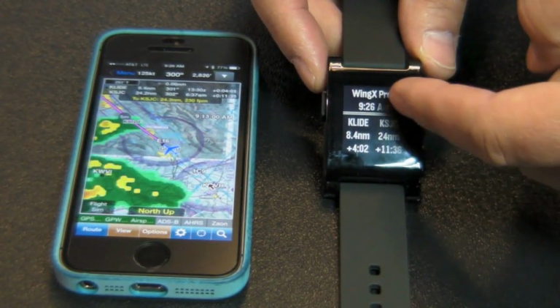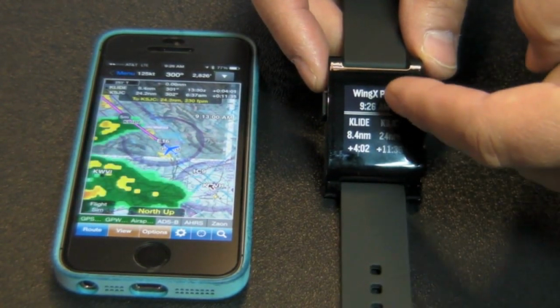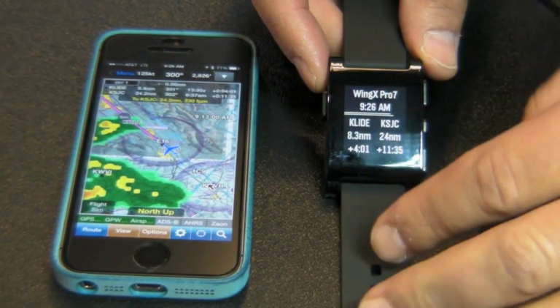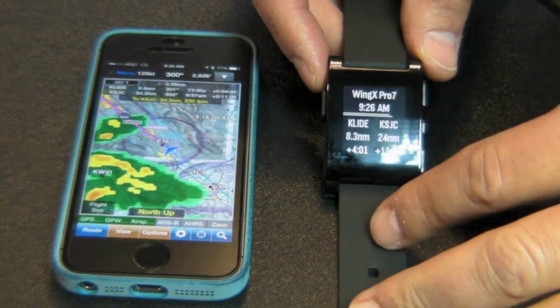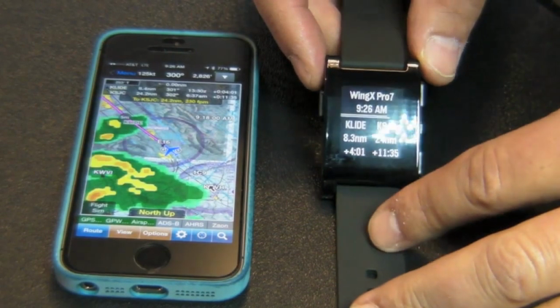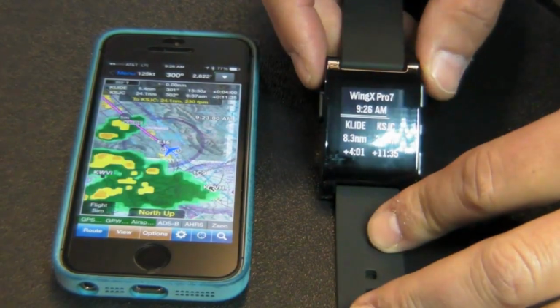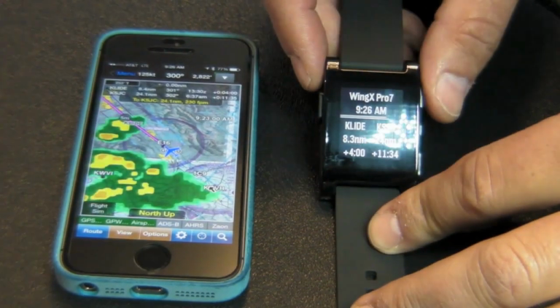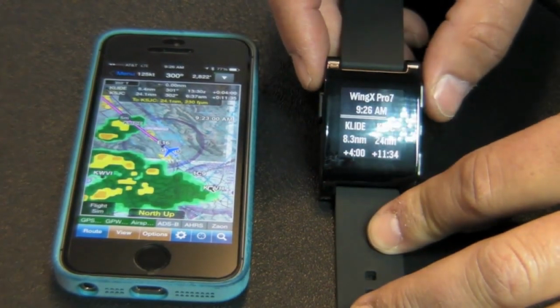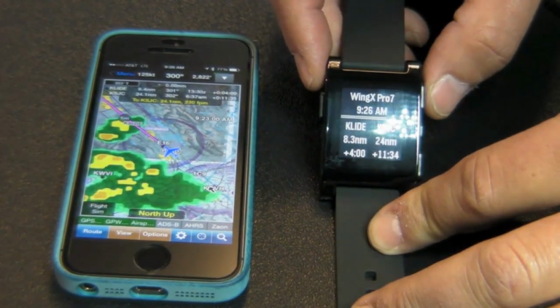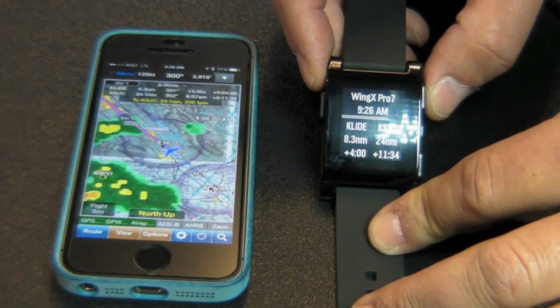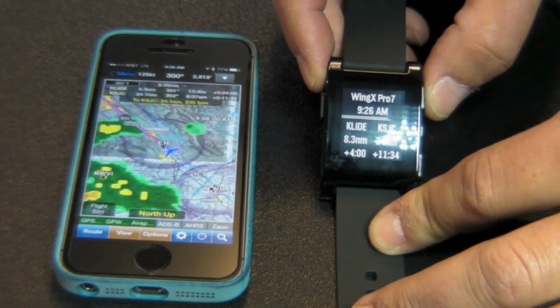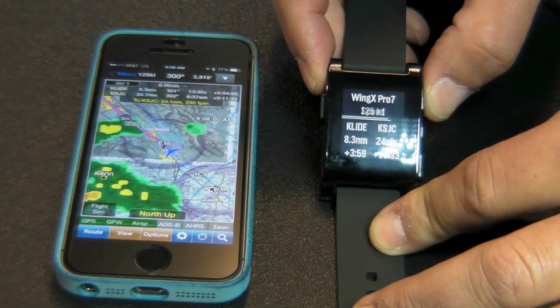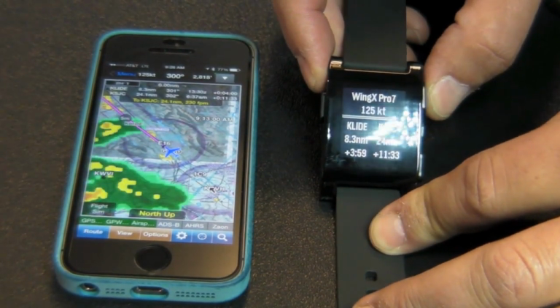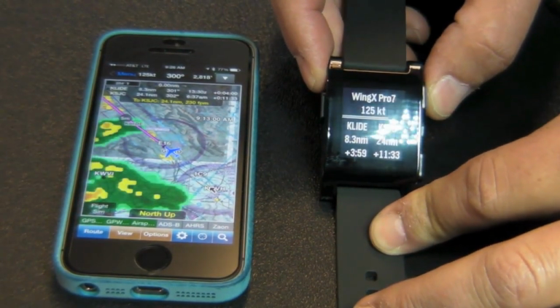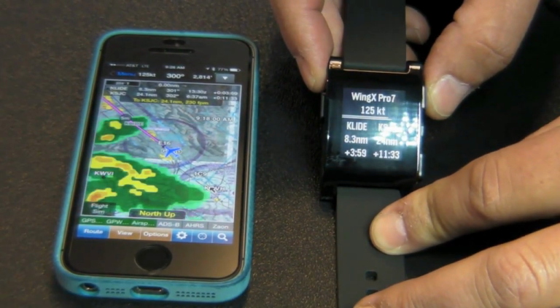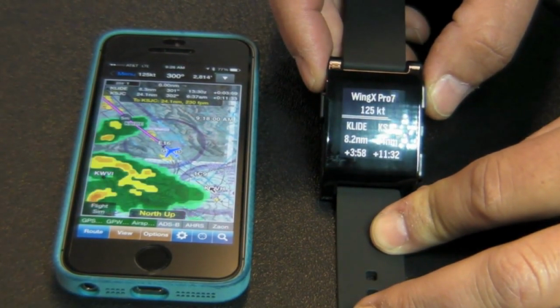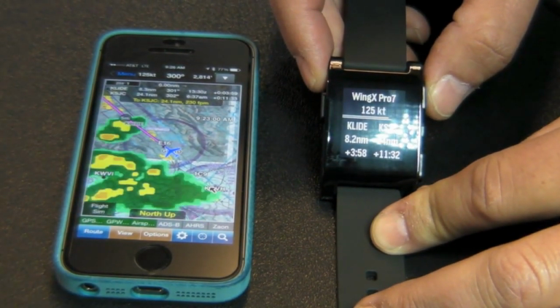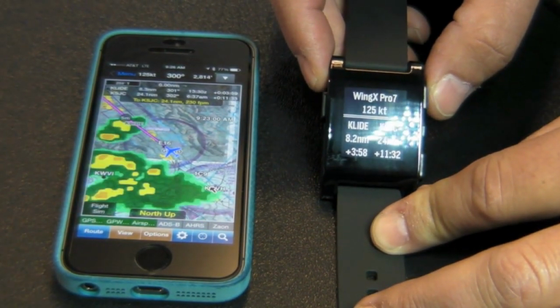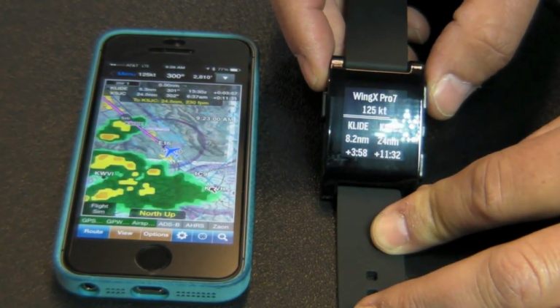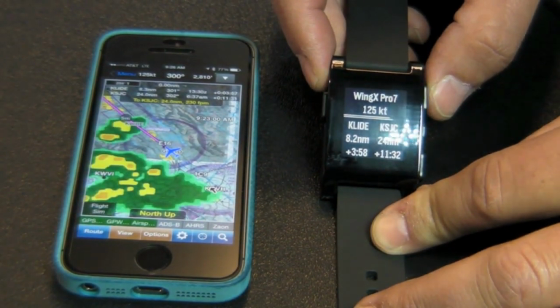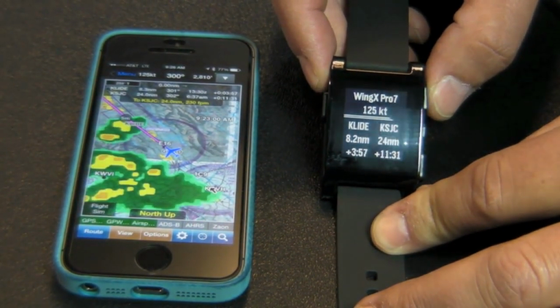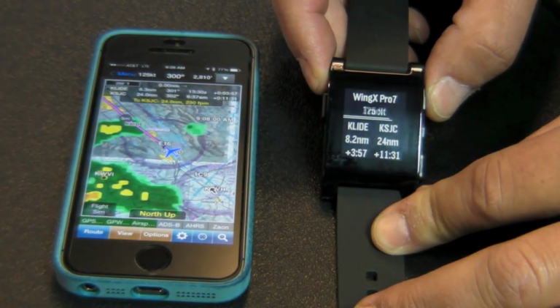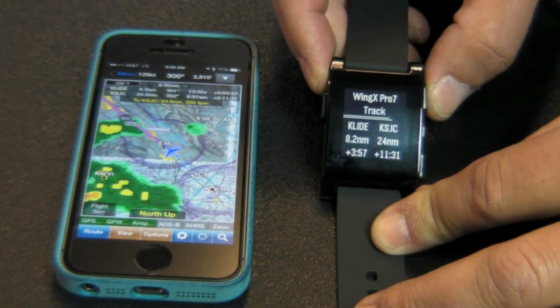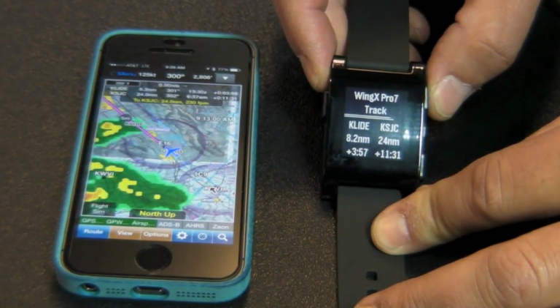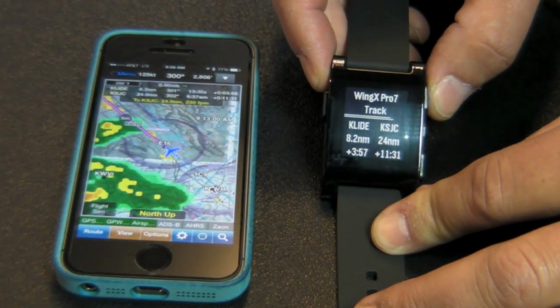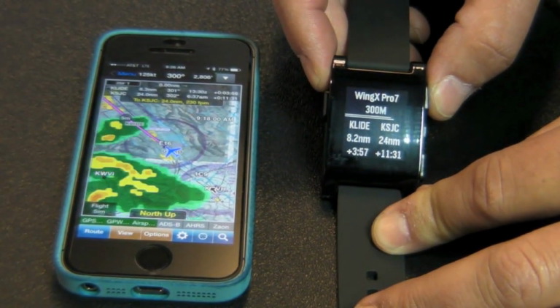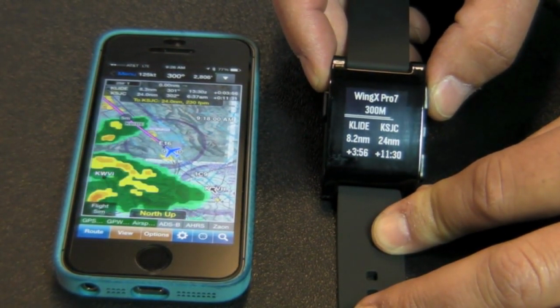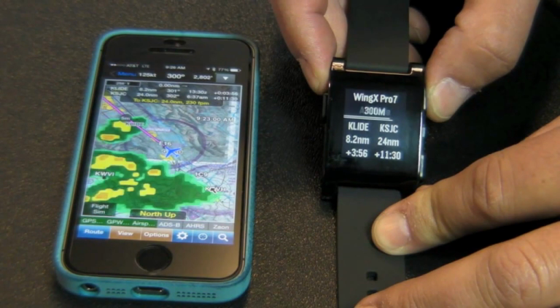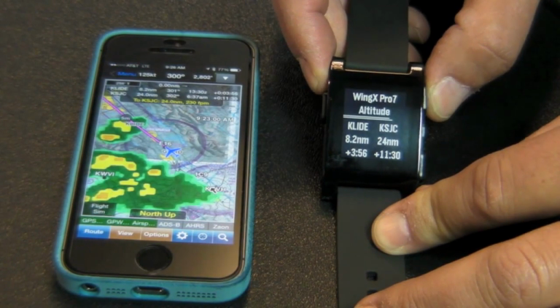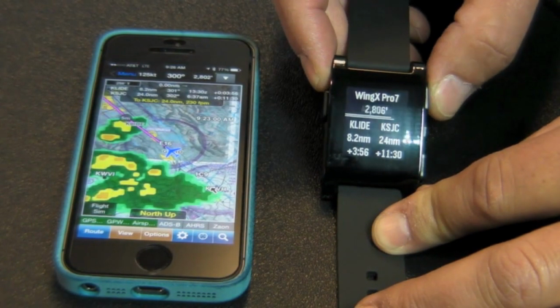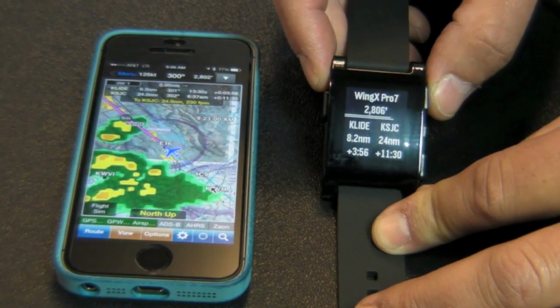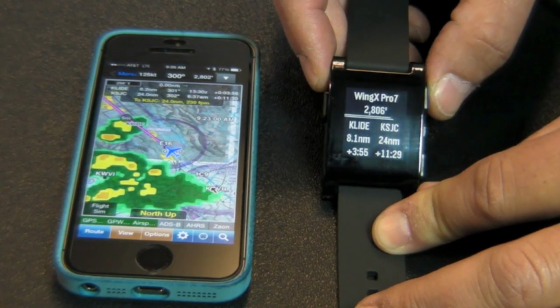It also shows the time at the top. You can simply tap on the top button to get your speed, your track, or your altitude.